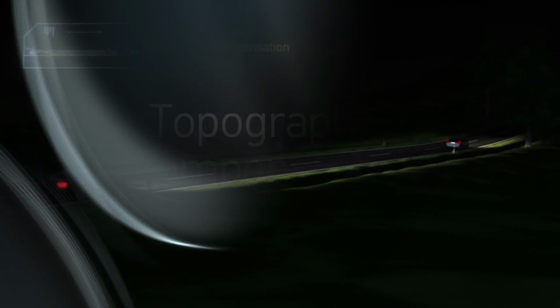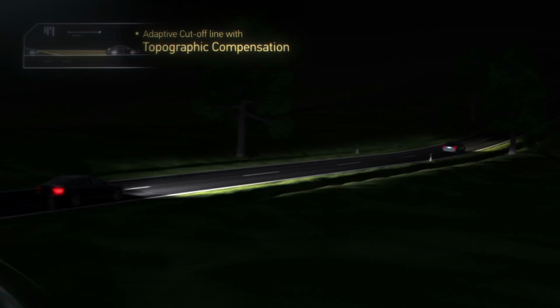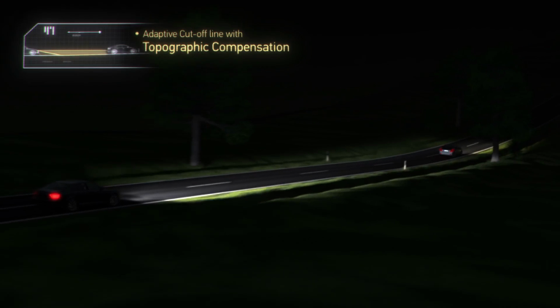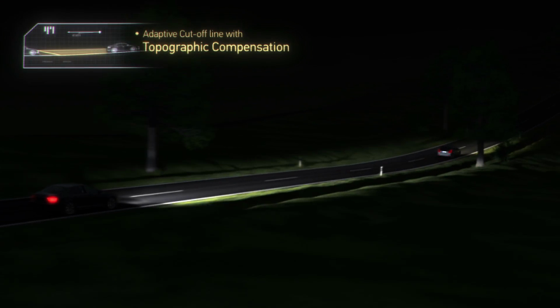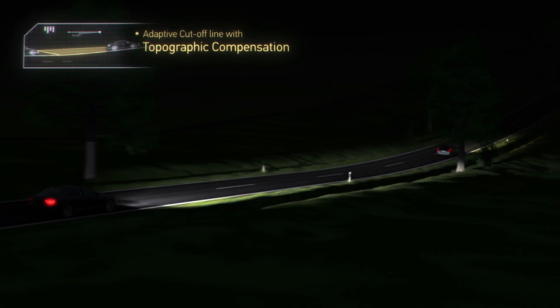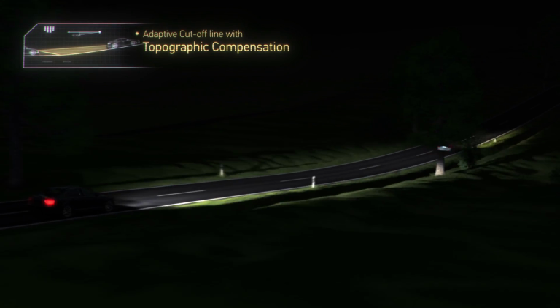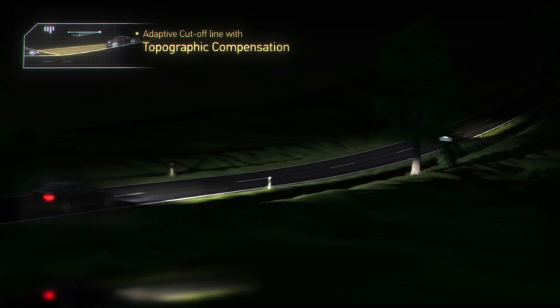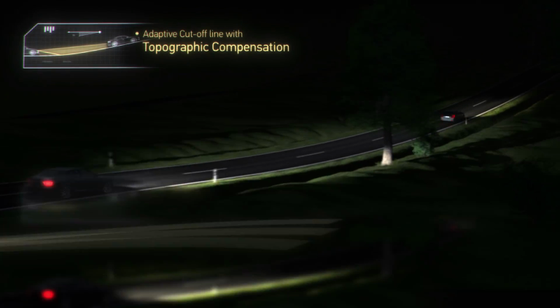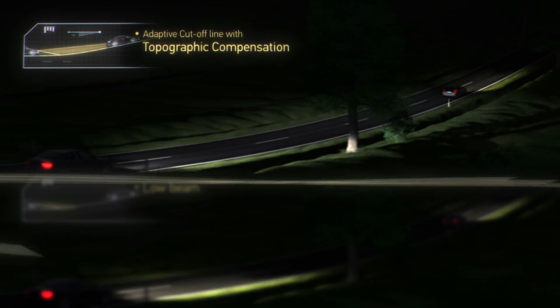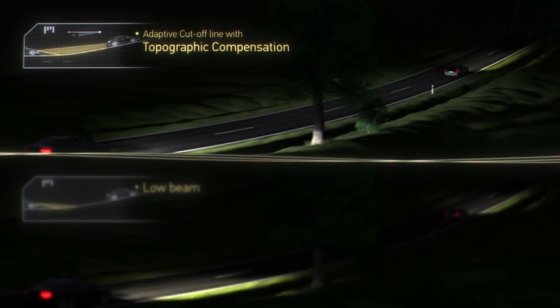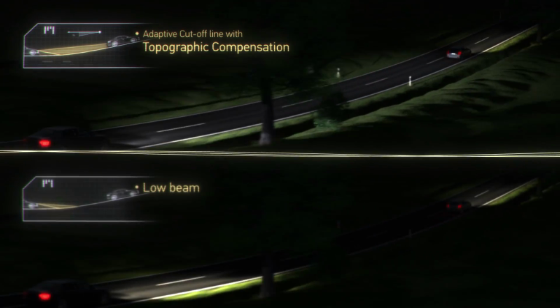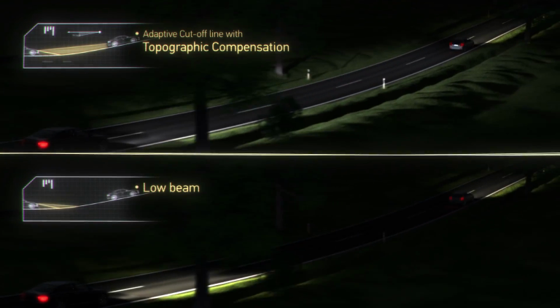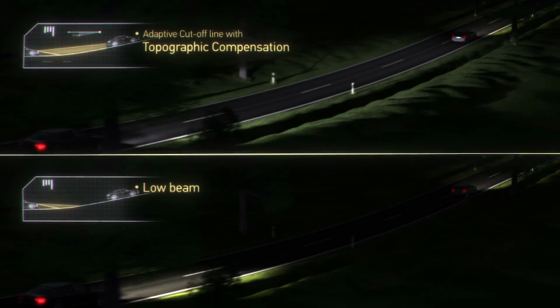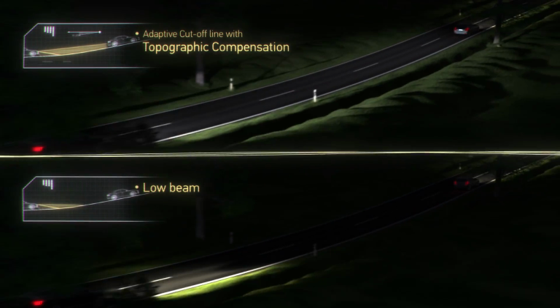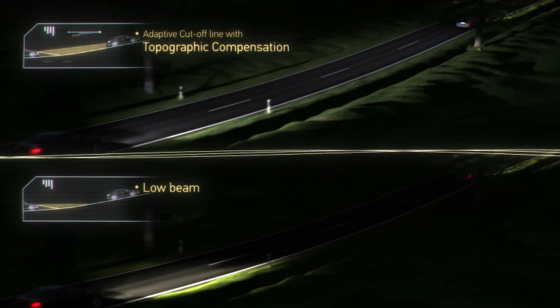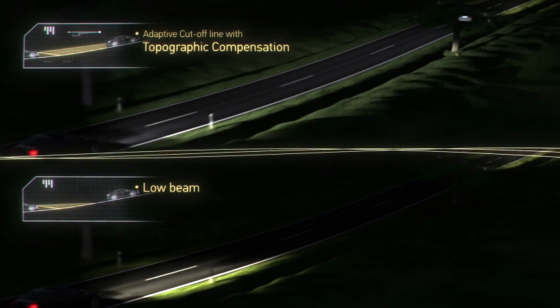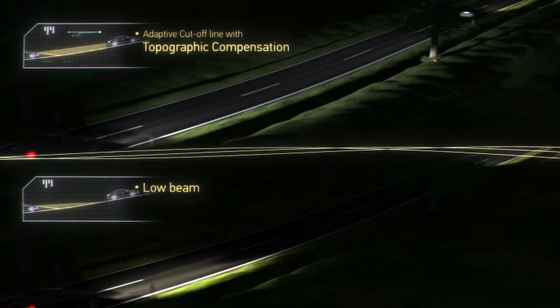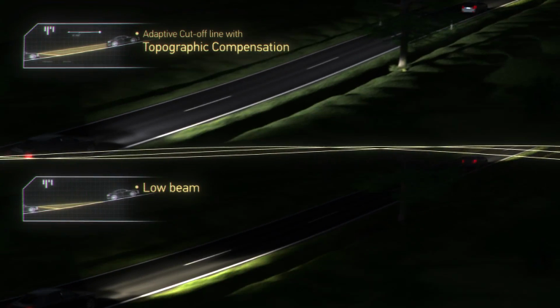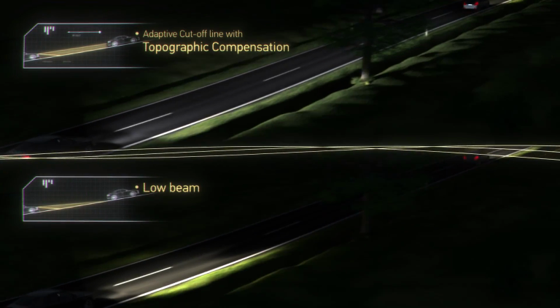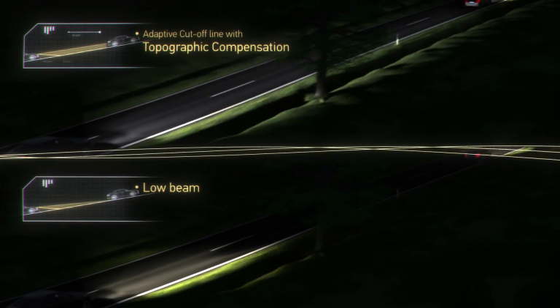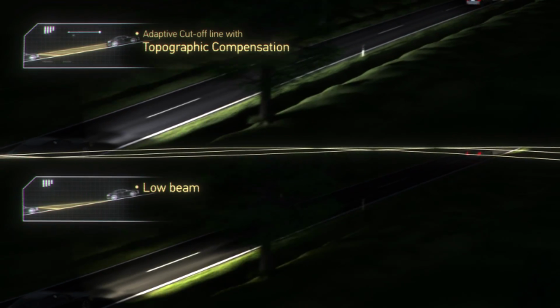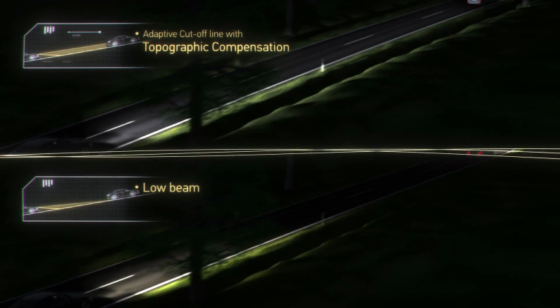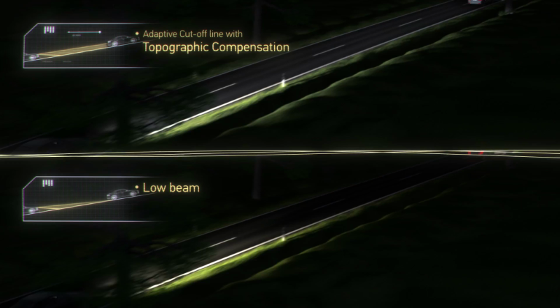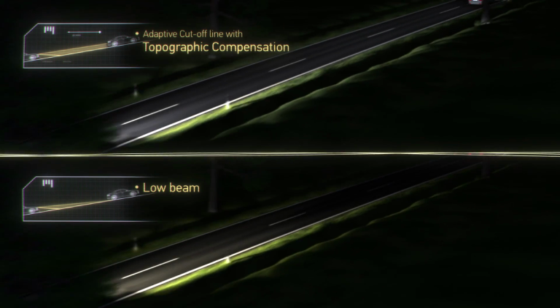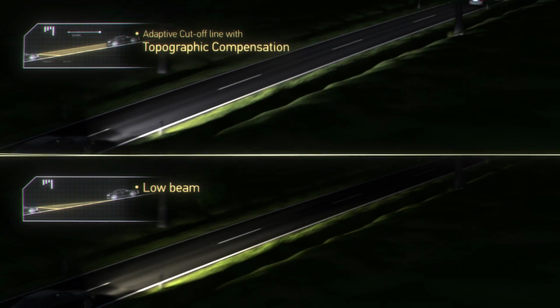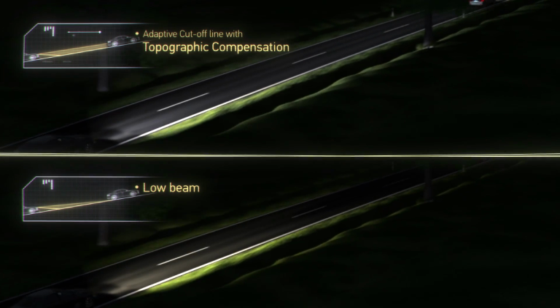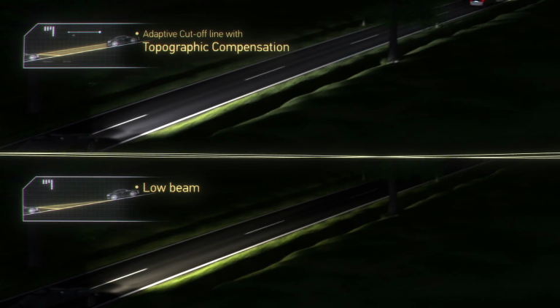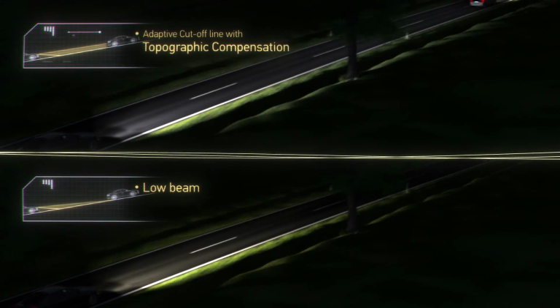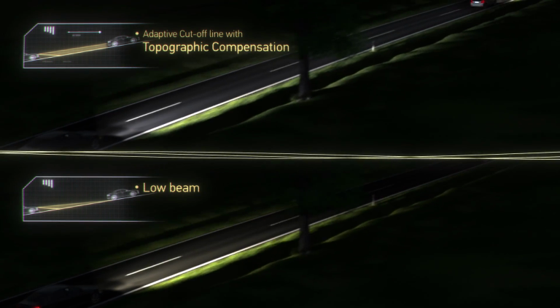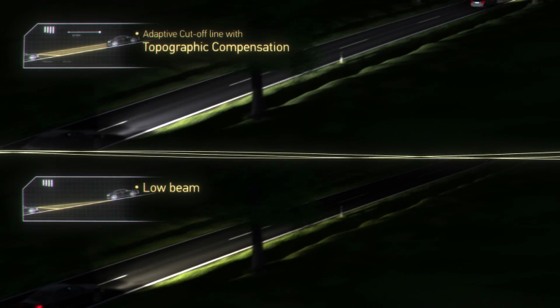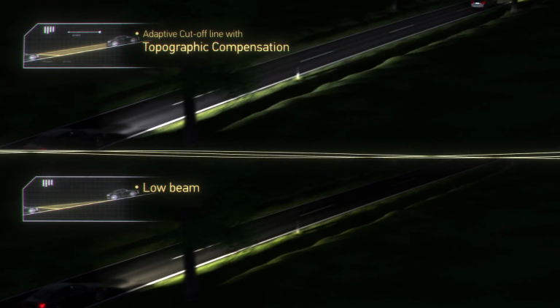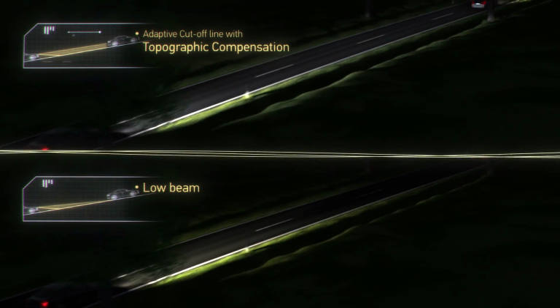Additionally, the system recognizes the road topography and adjusts the light distribution to the course of the road and the traffic.